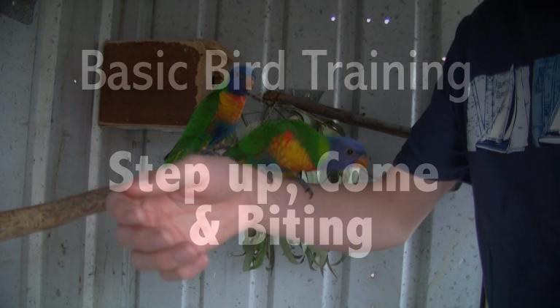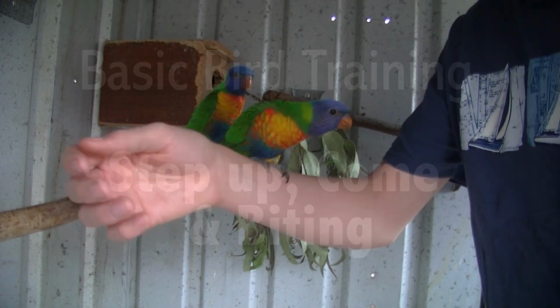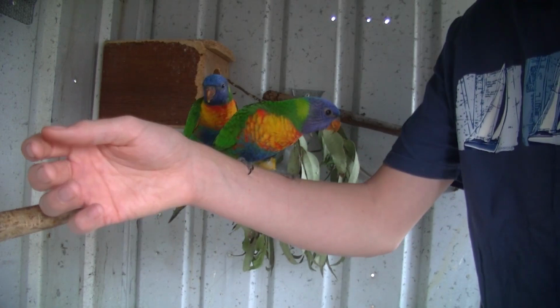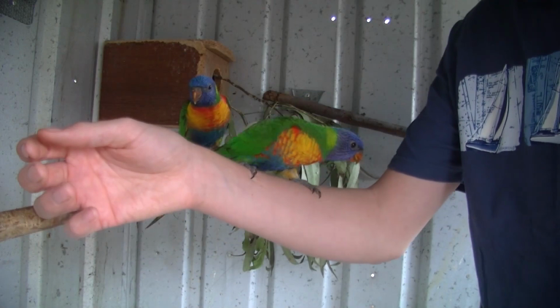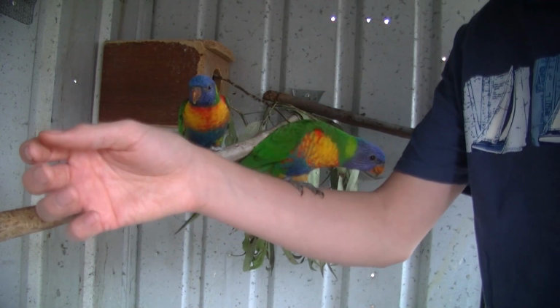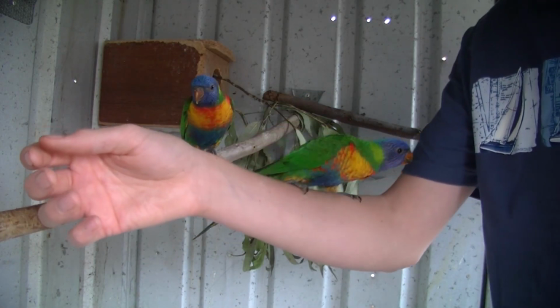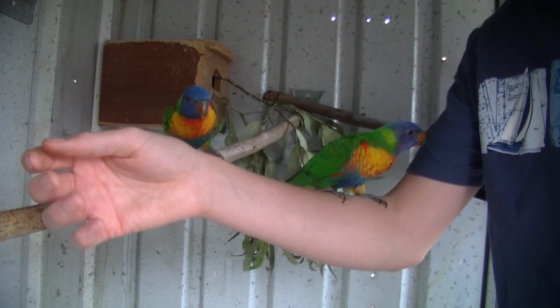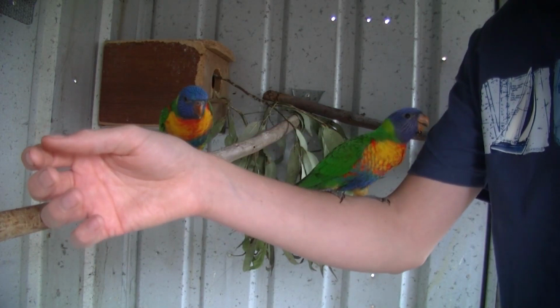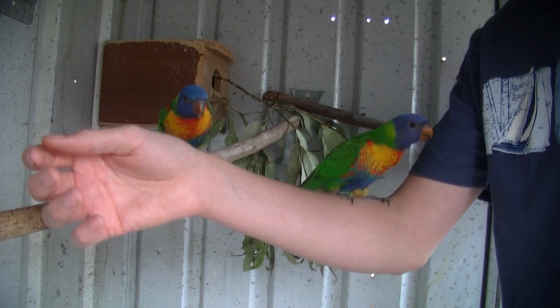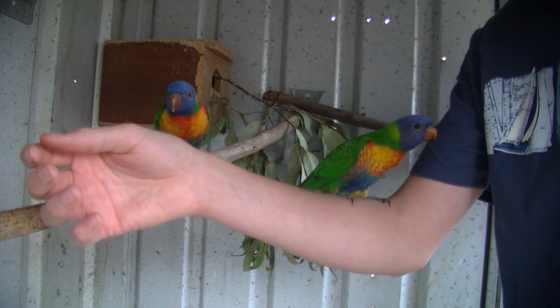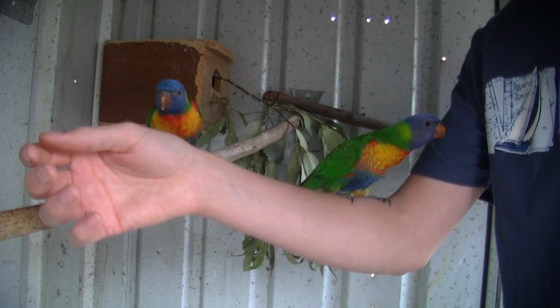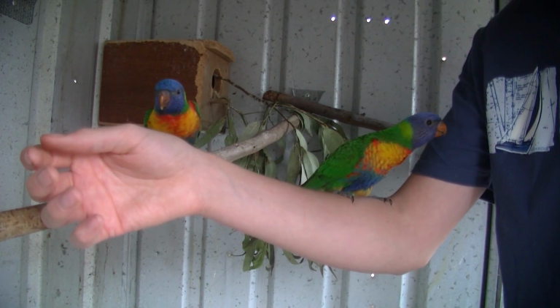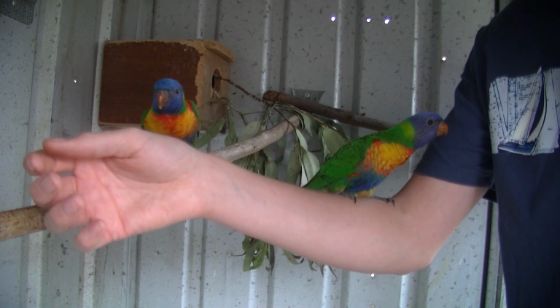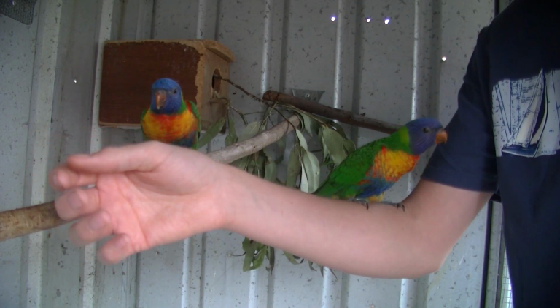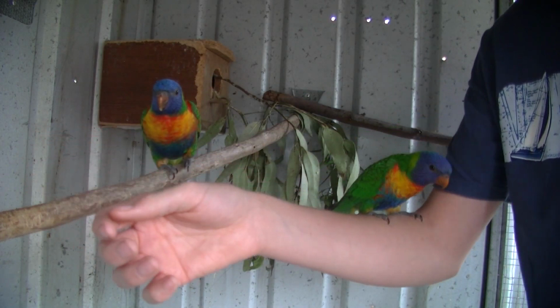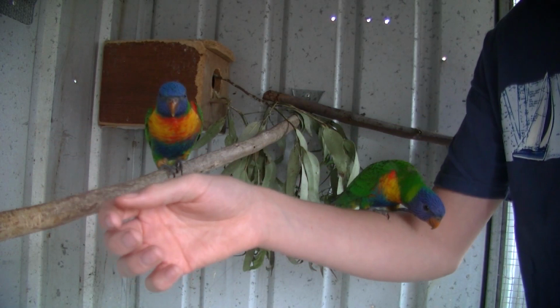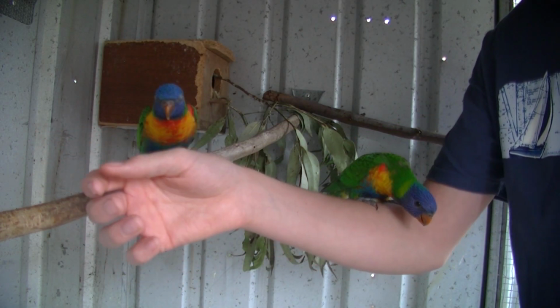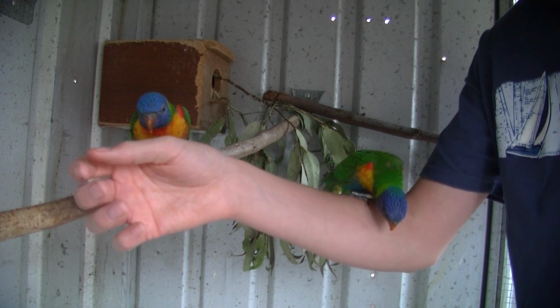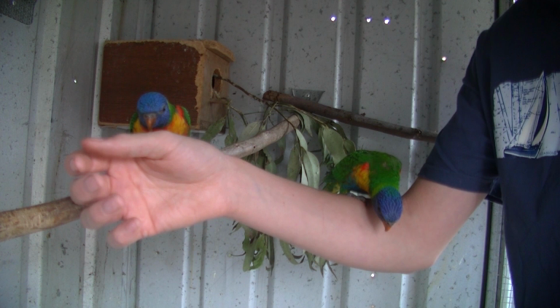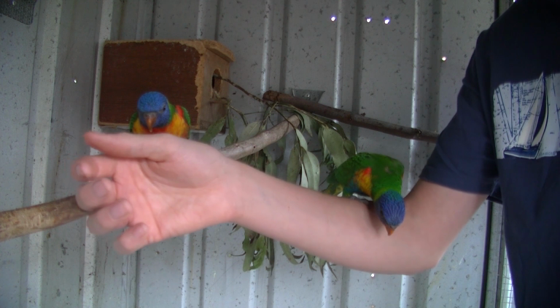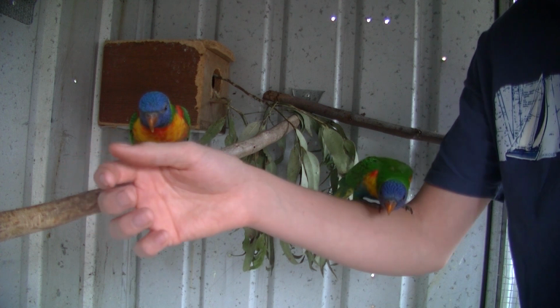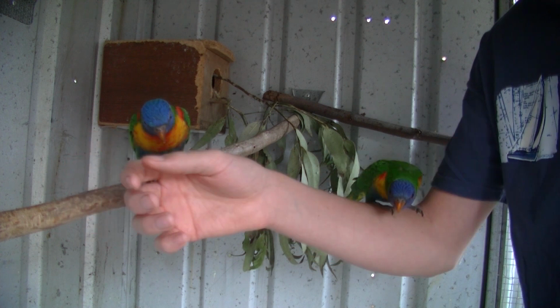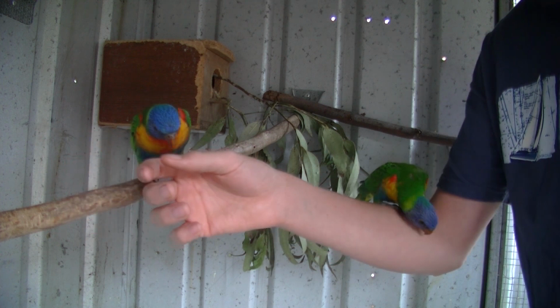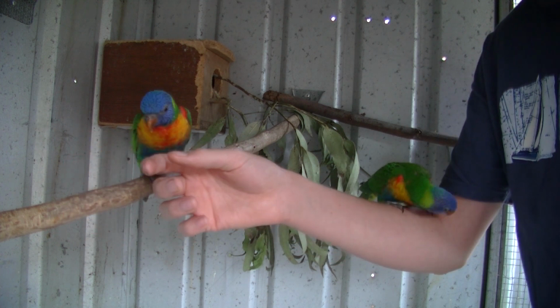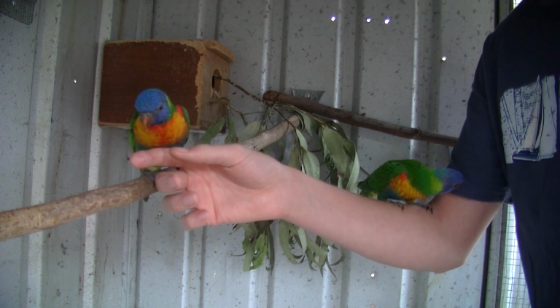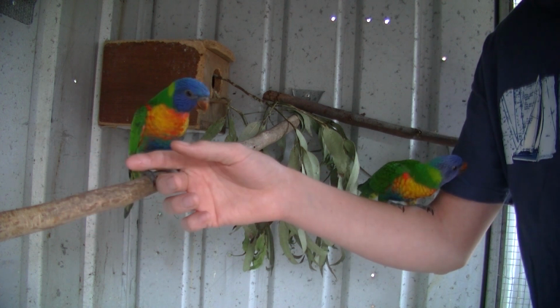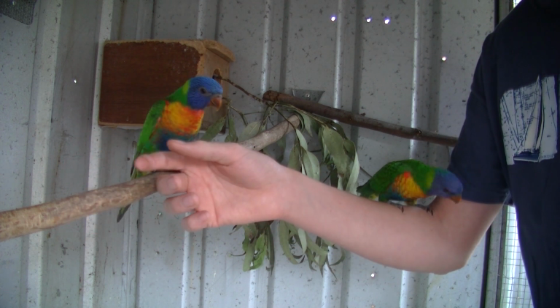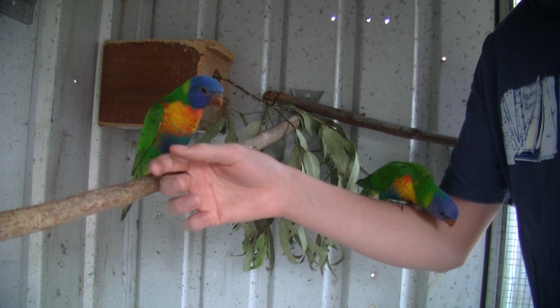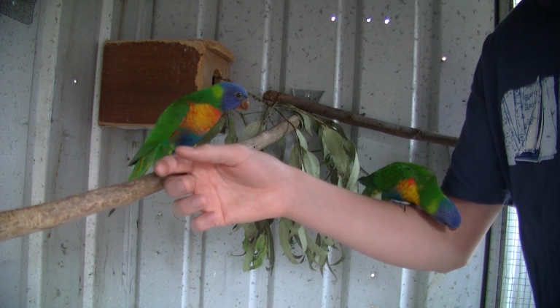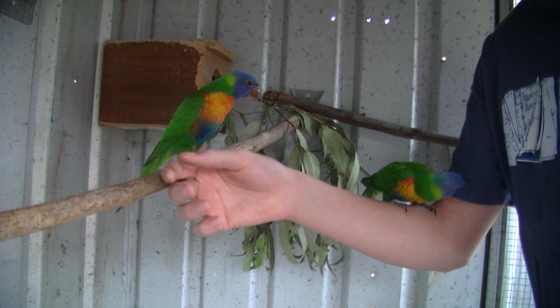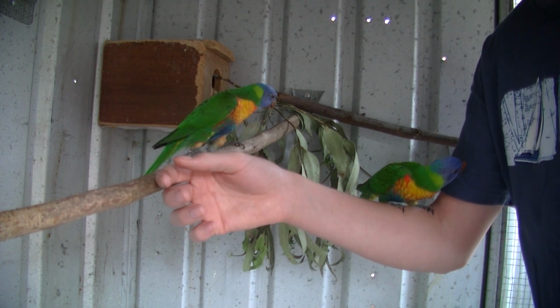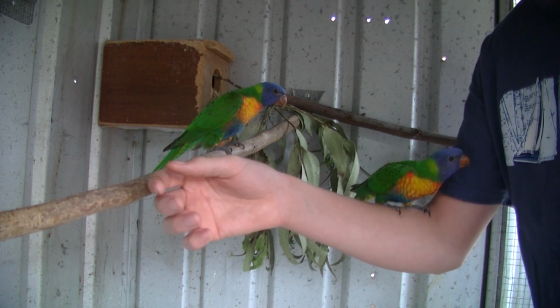G'day guys, CrazyBirdBoy here, and today I'm going to be showing you how to do basic tame and step up training for your birds.